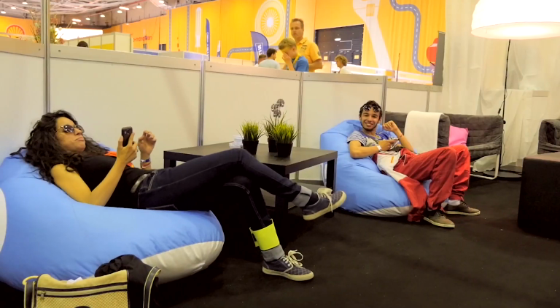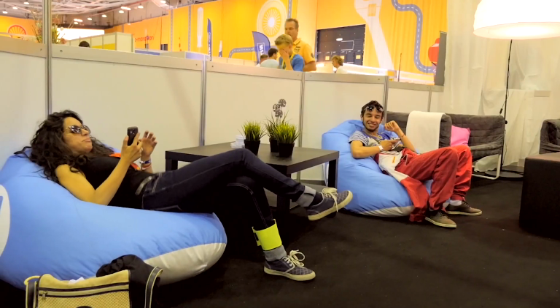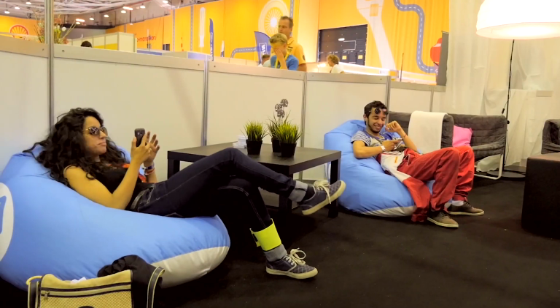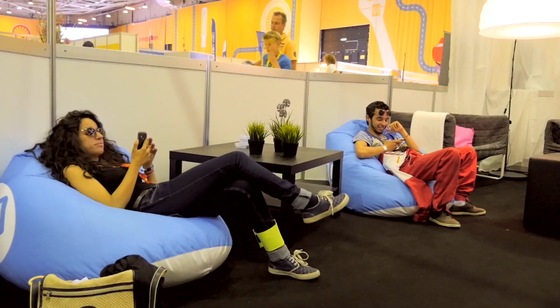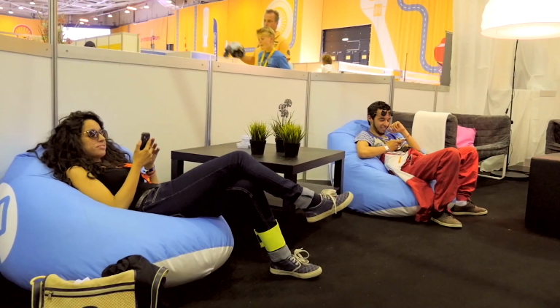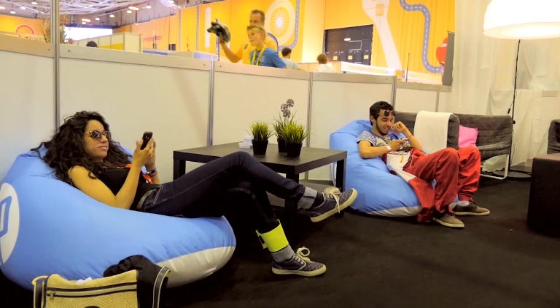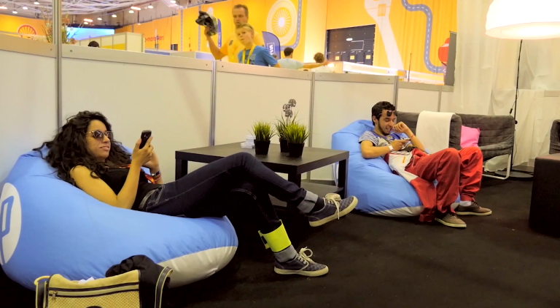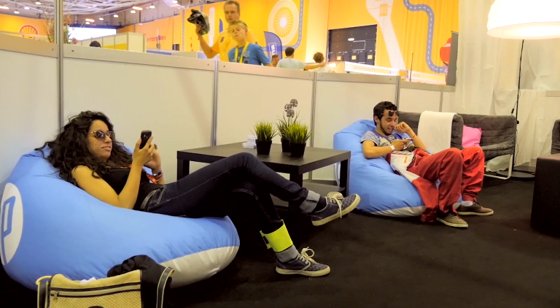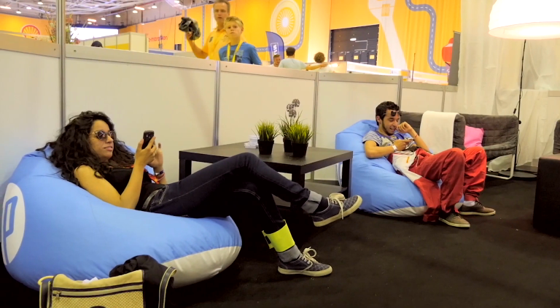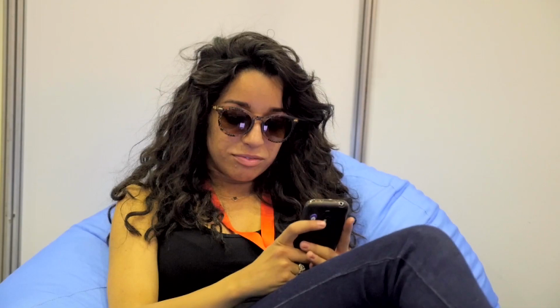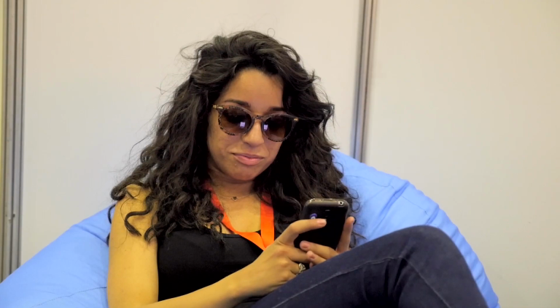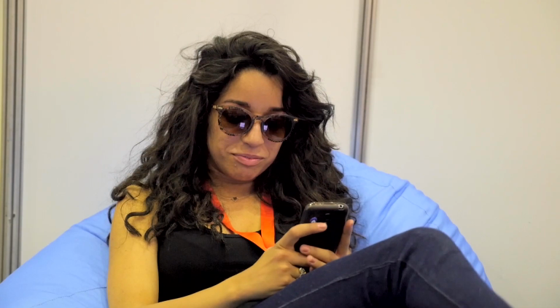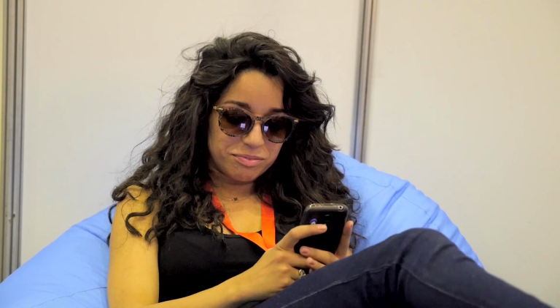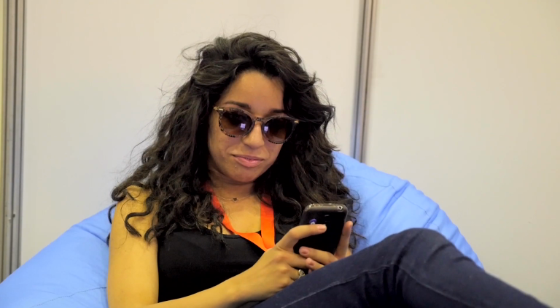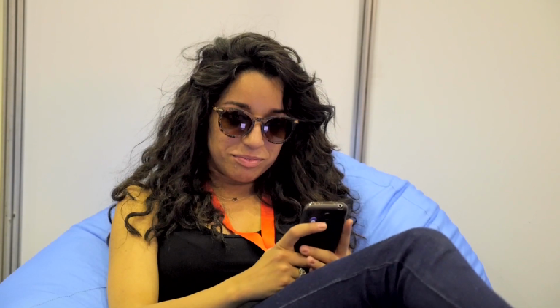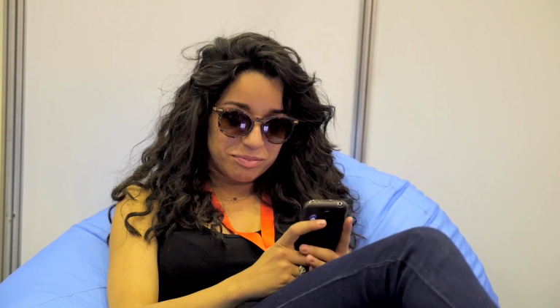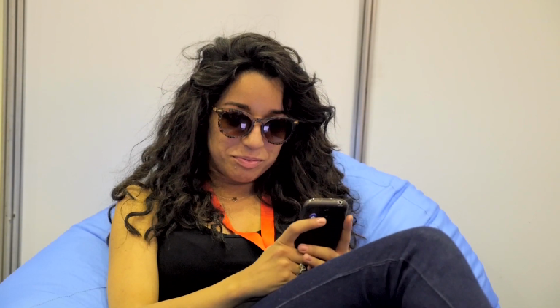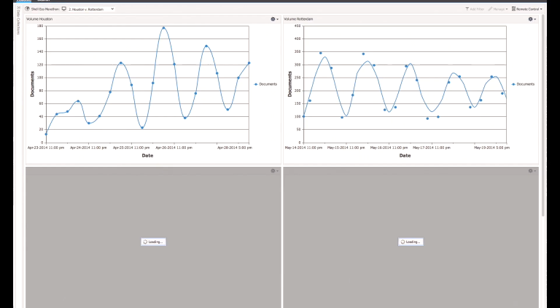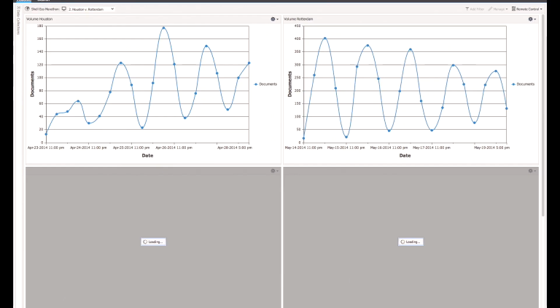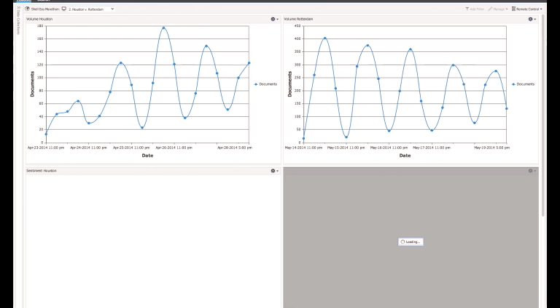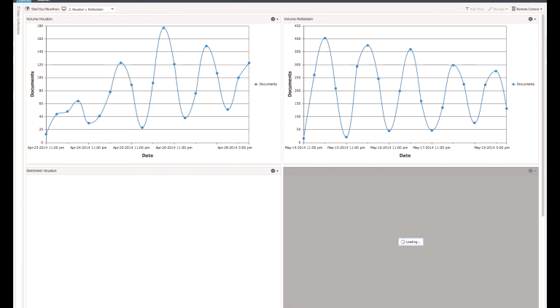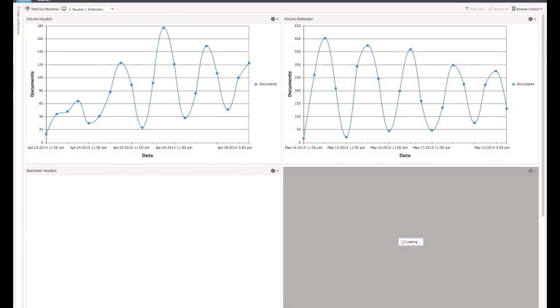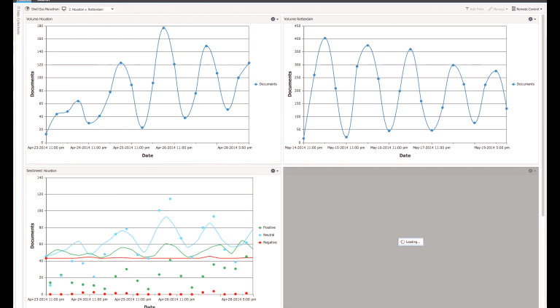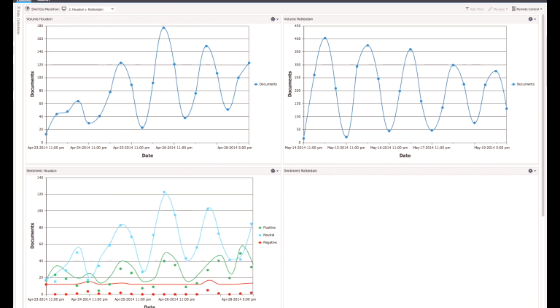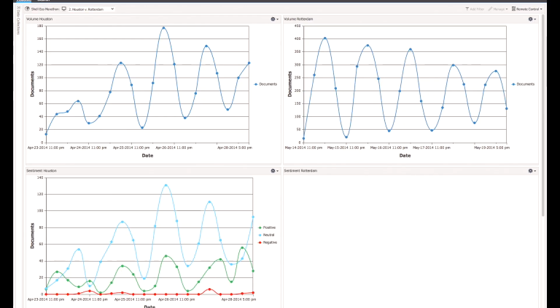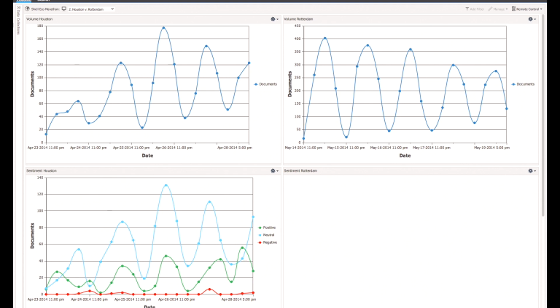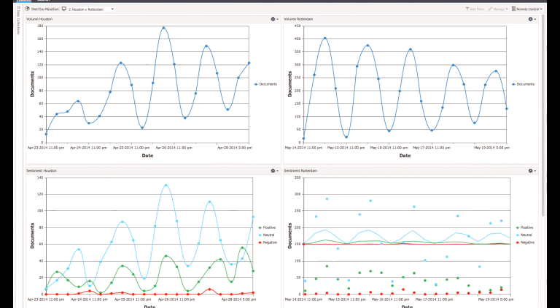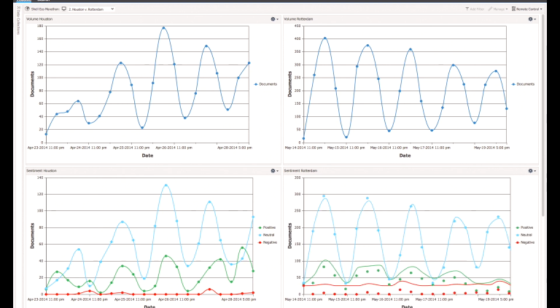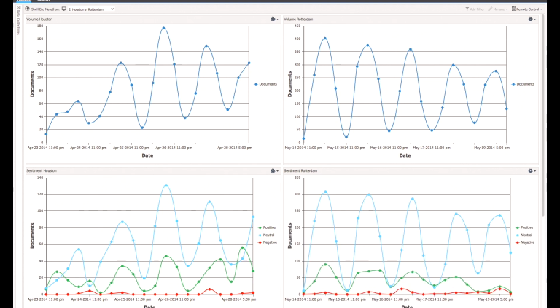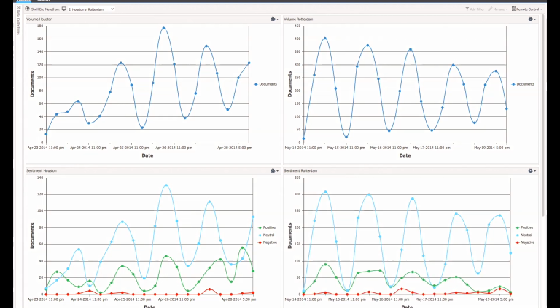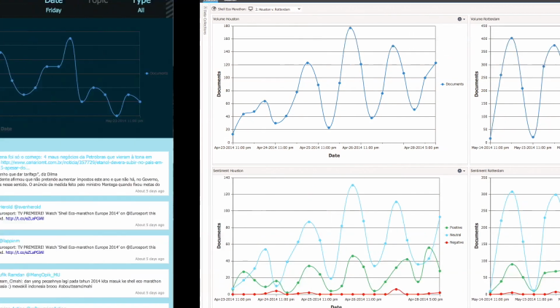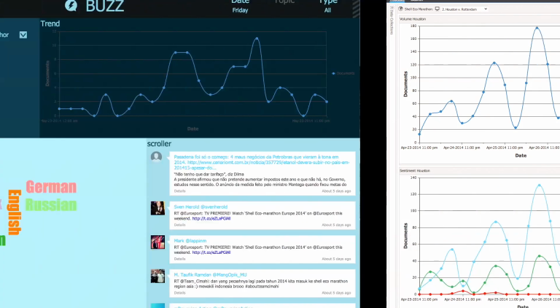With HP Autonomy, we are able to take a live reading of social media sentiment throughout the event.